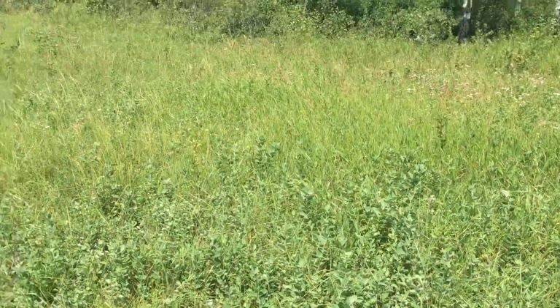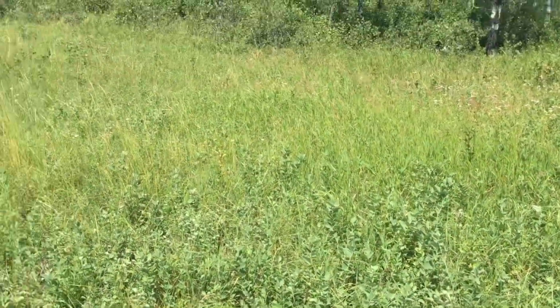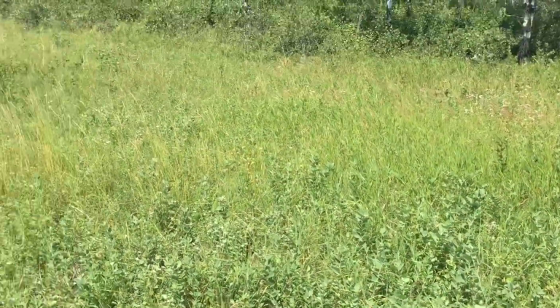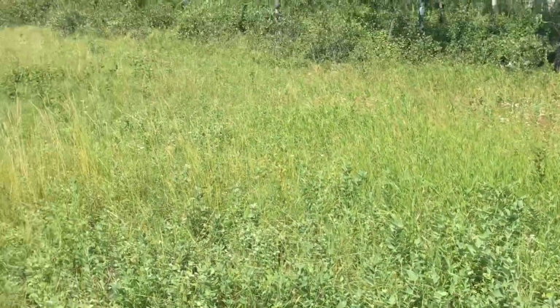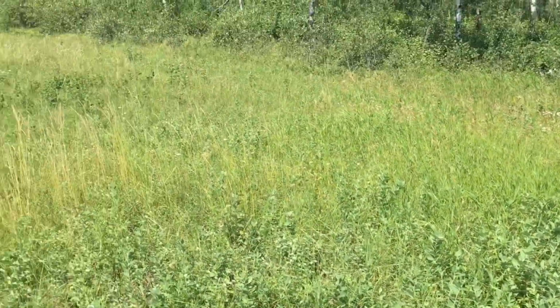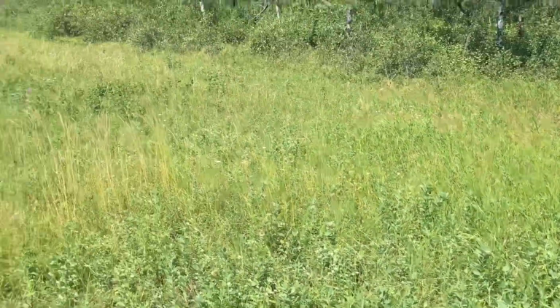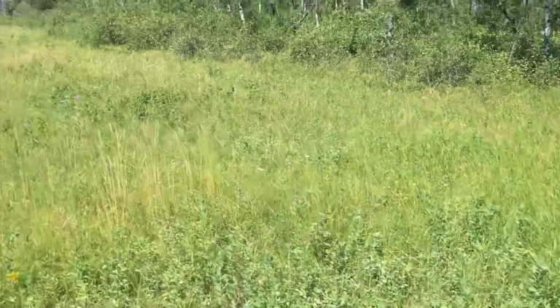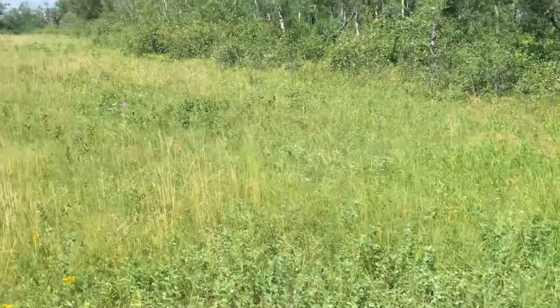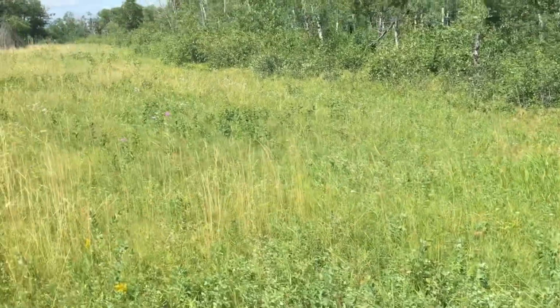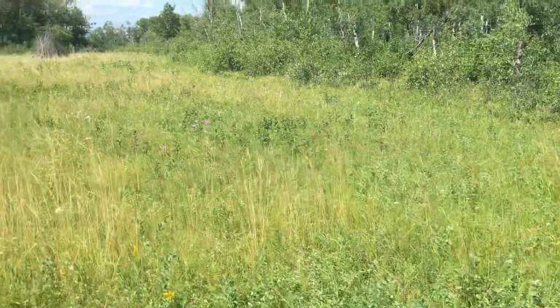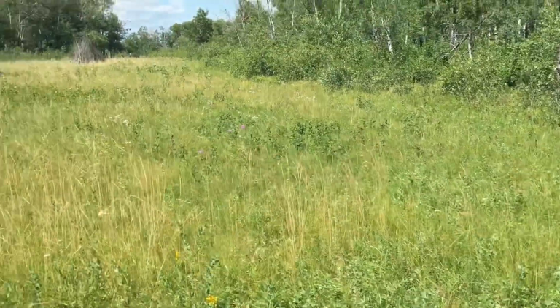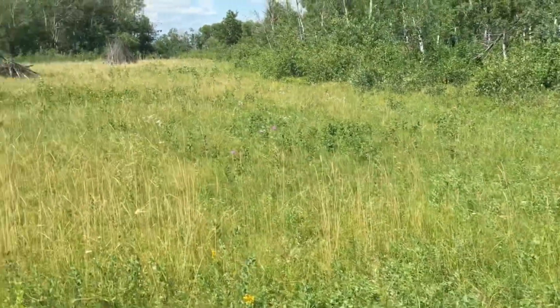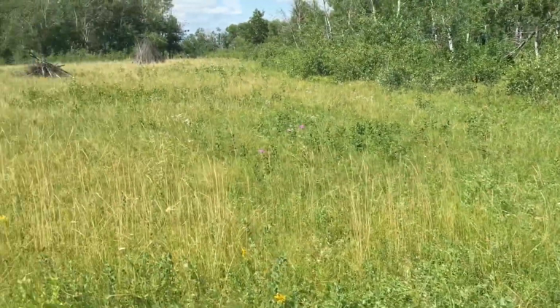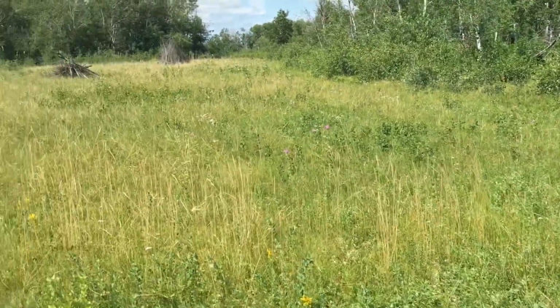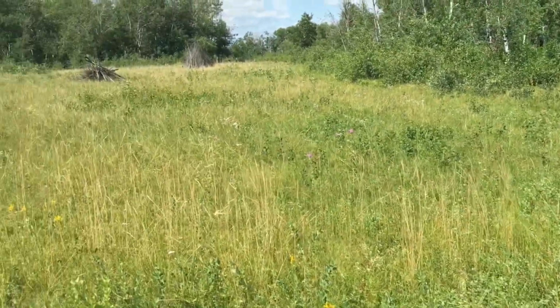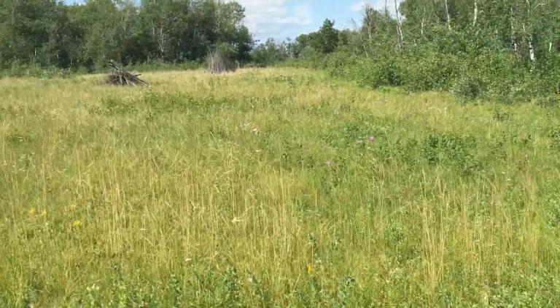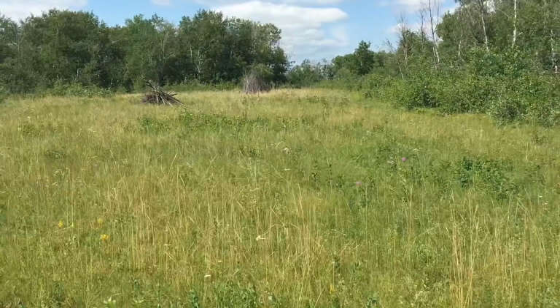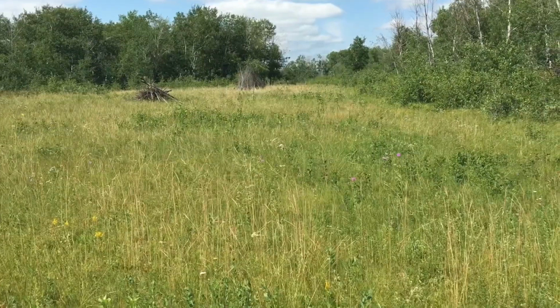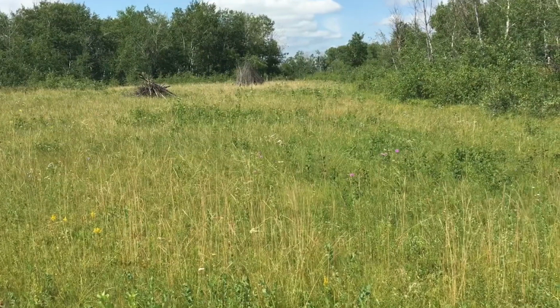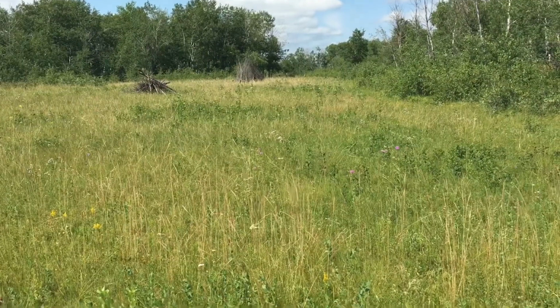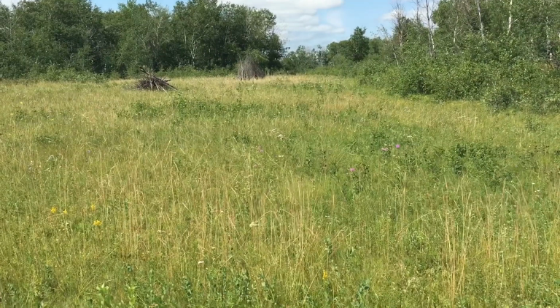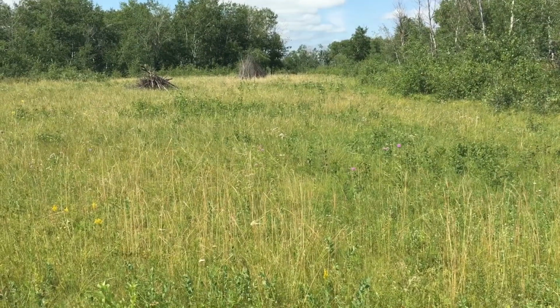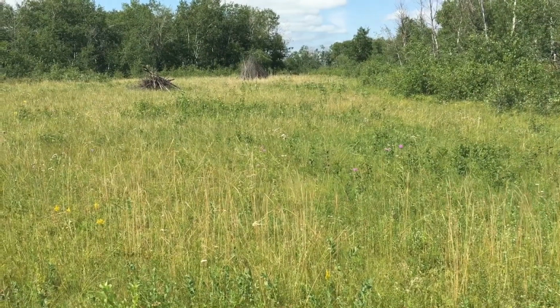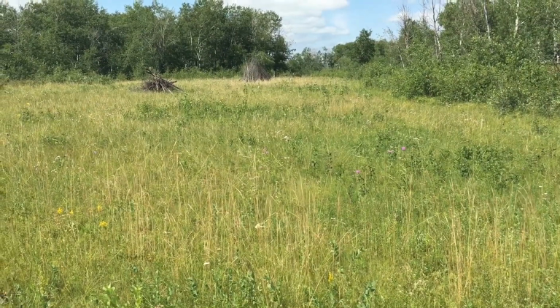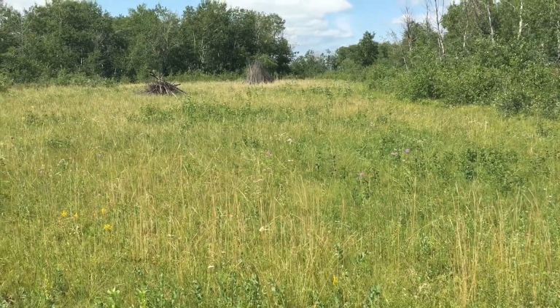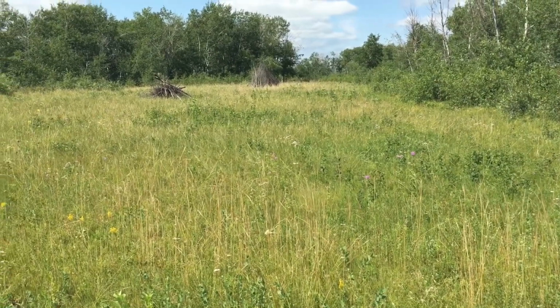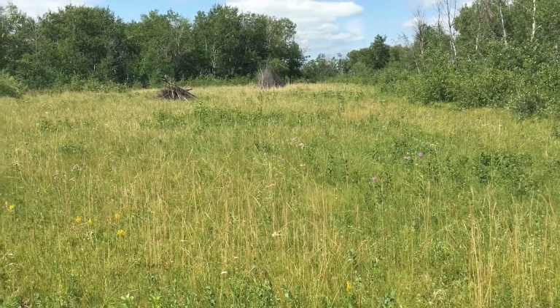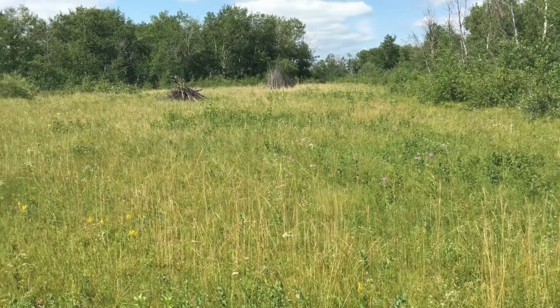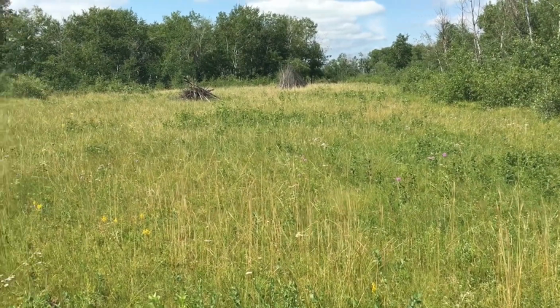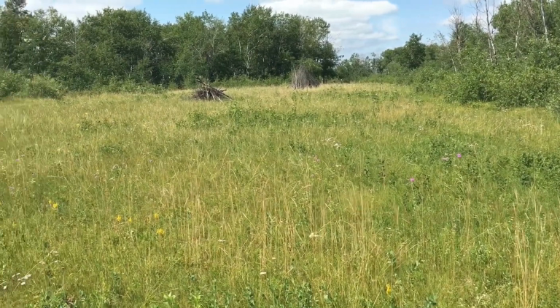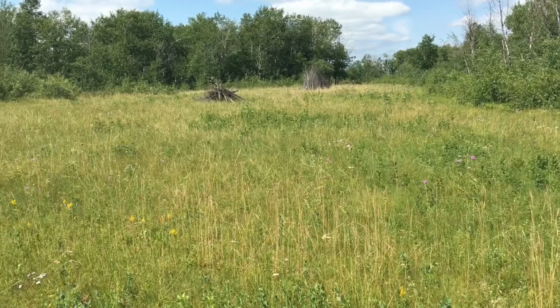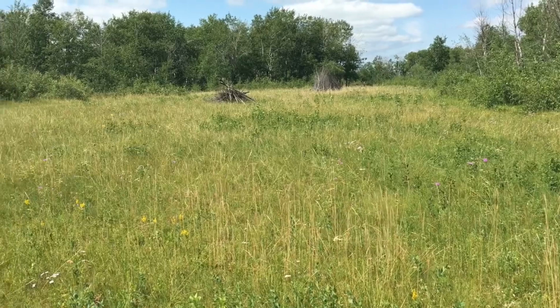Didn't take long to fill this field back with grass, did it? I think everybody's having a good year for haying too.